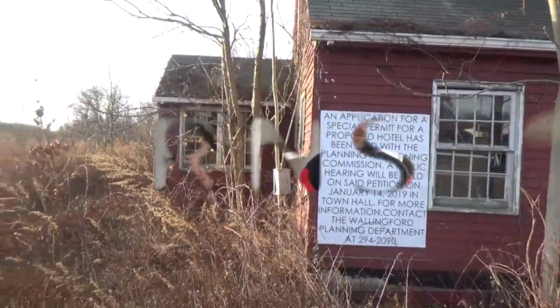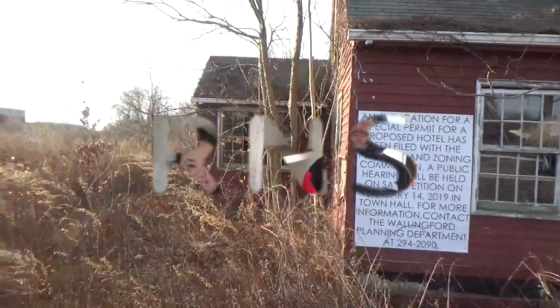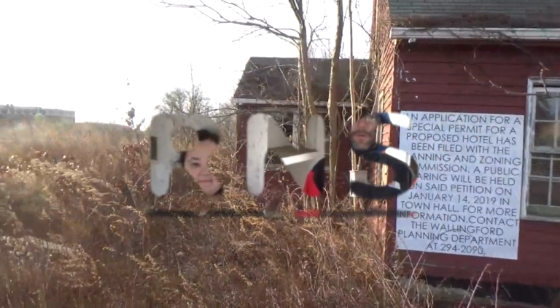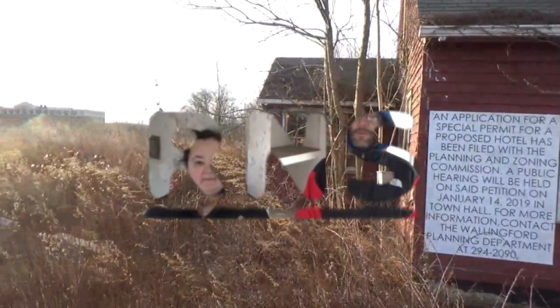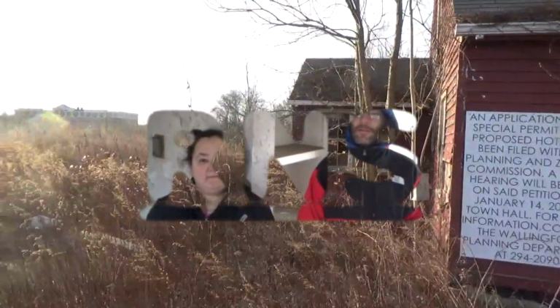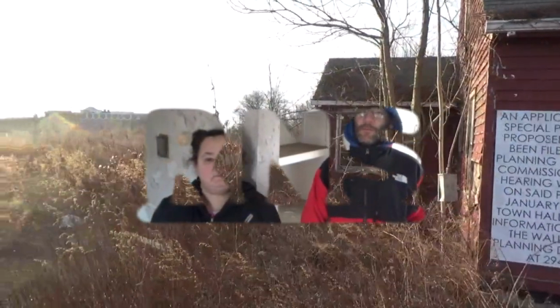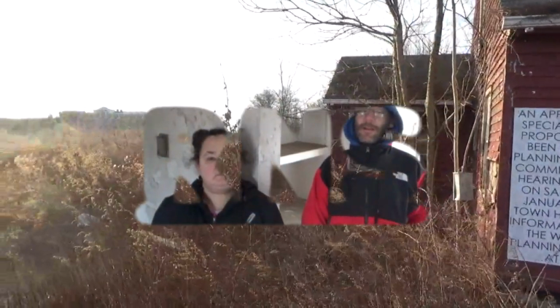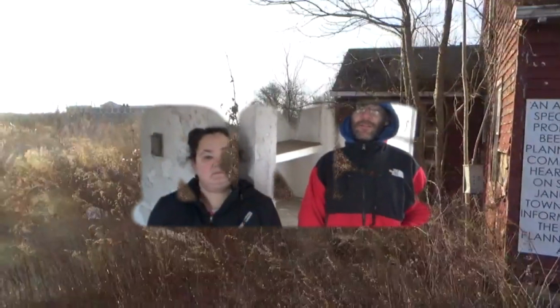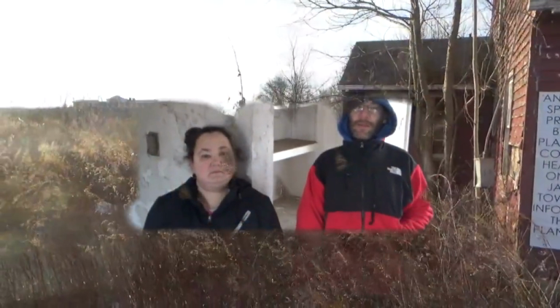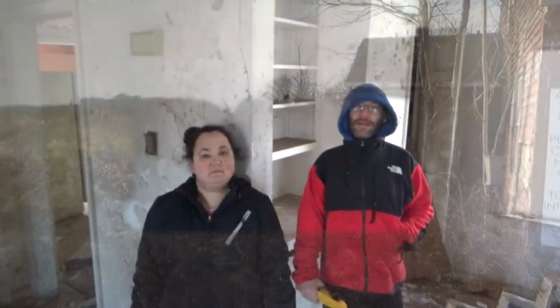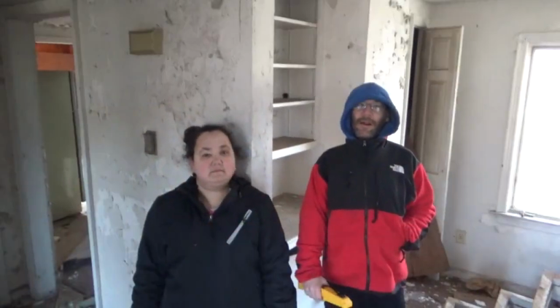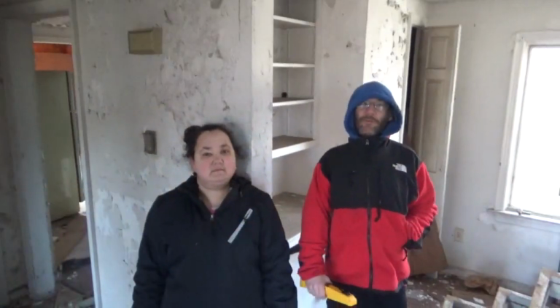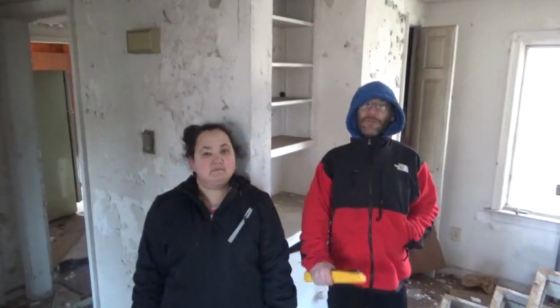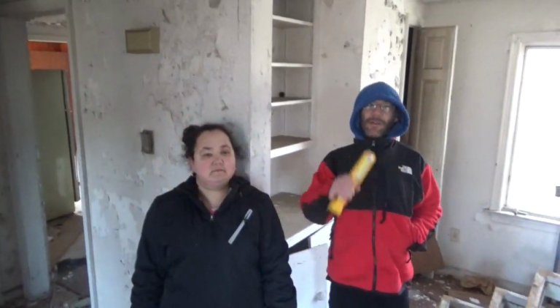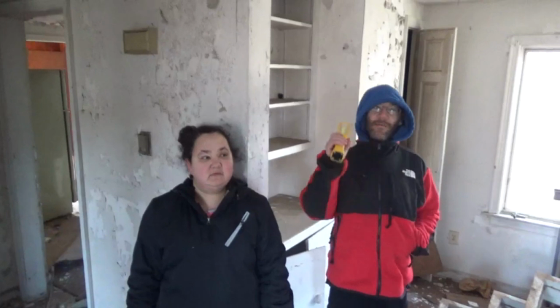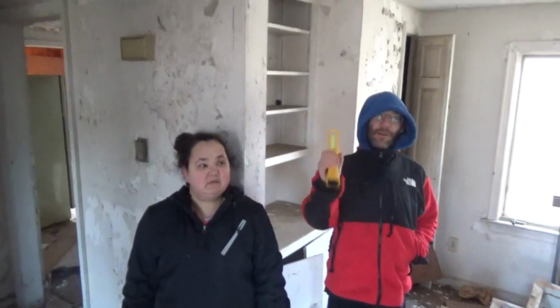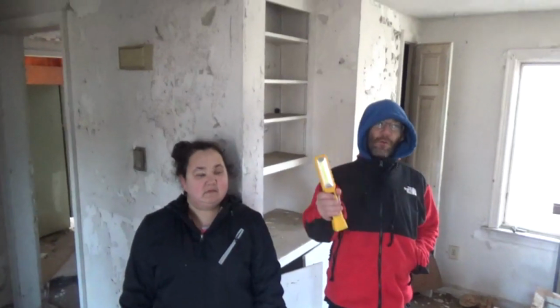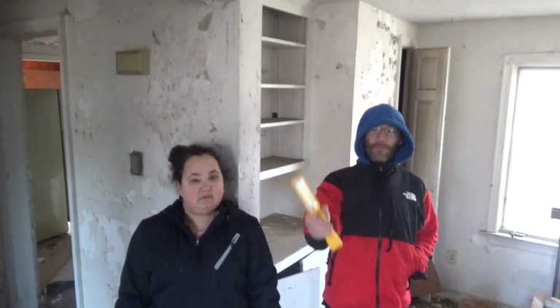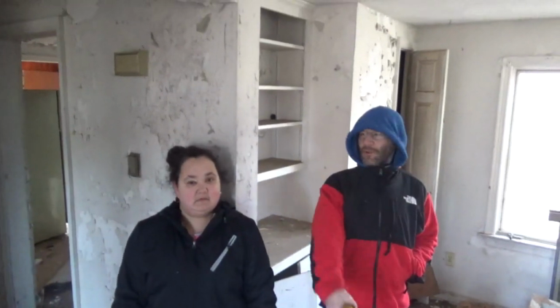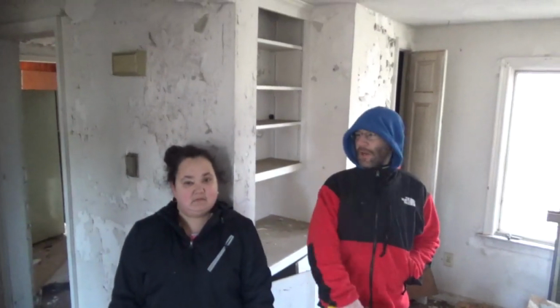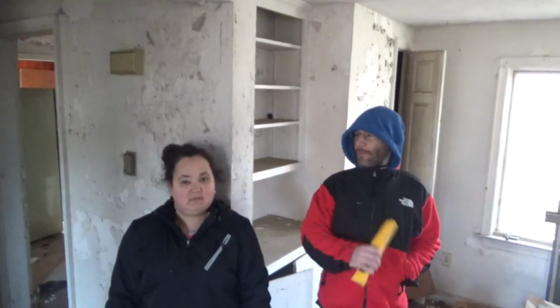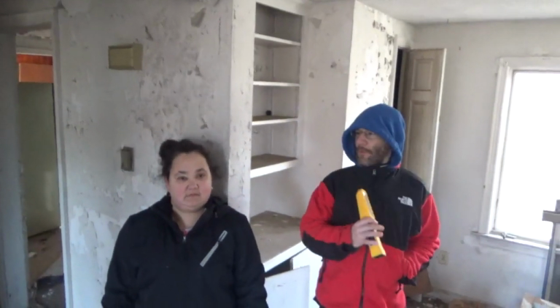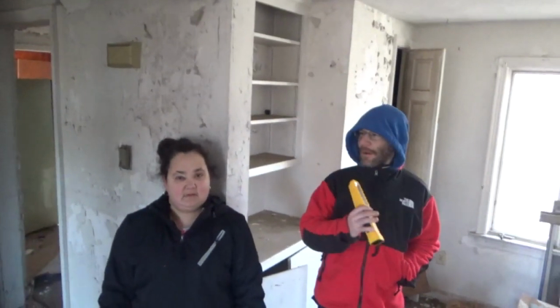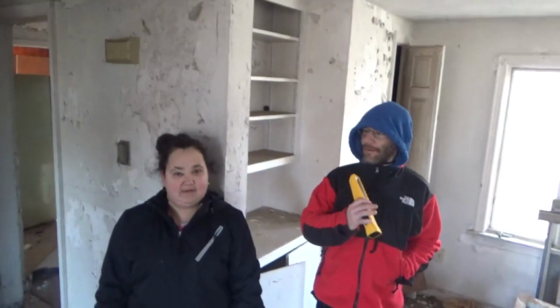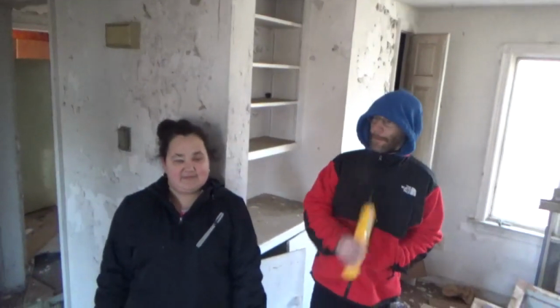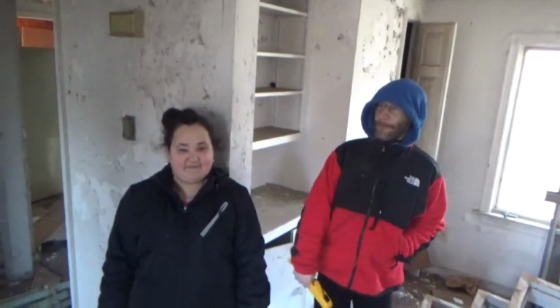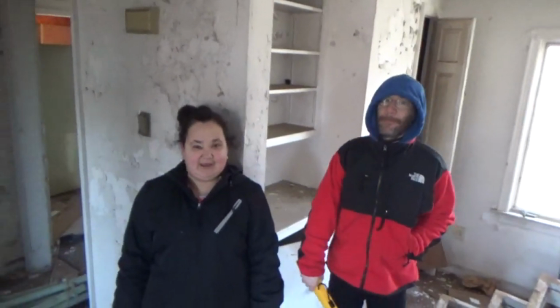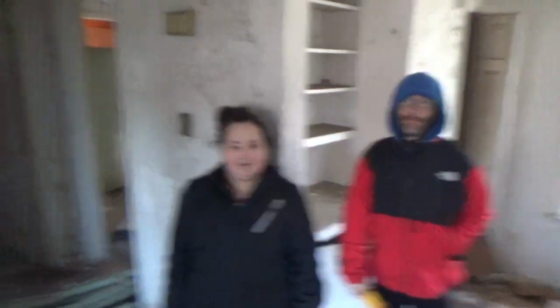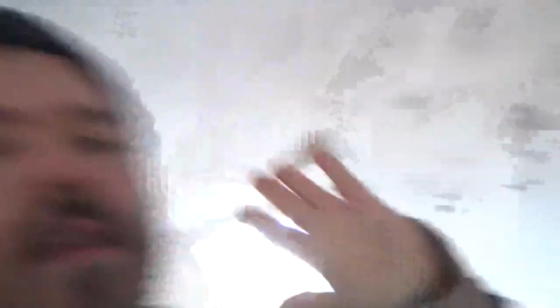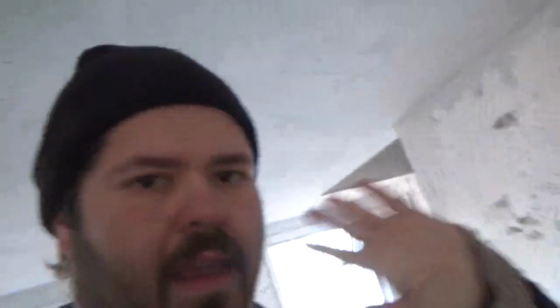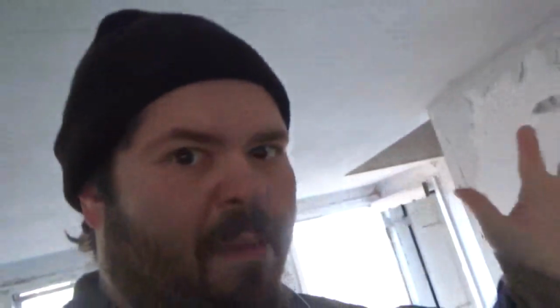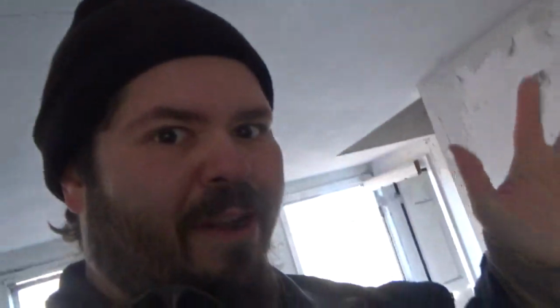What's up everyone? Today we're at this abandoned house. If you're new, welcome to our channel. I'm Nicoman. I'm Stephanie. Cameraman Ray.